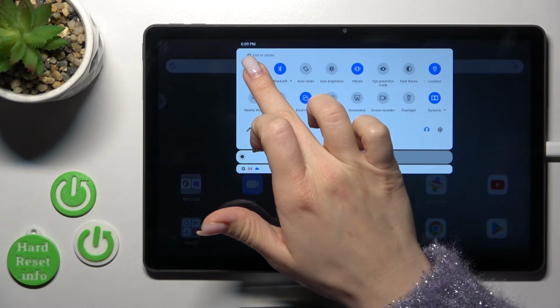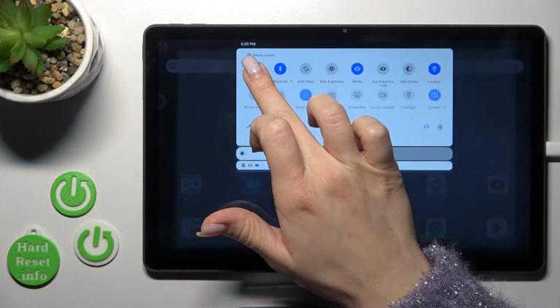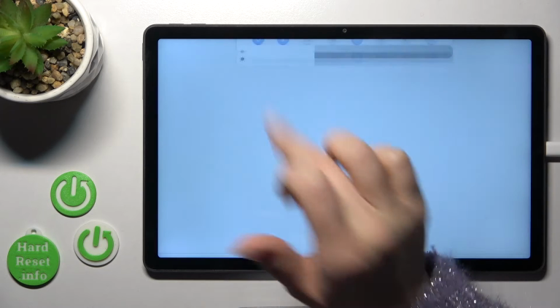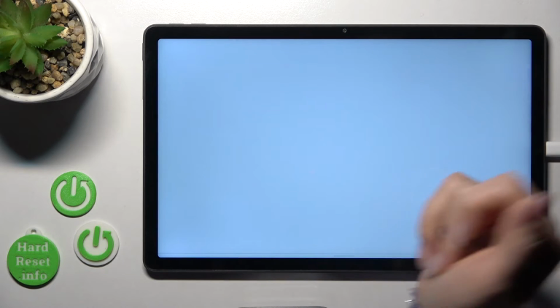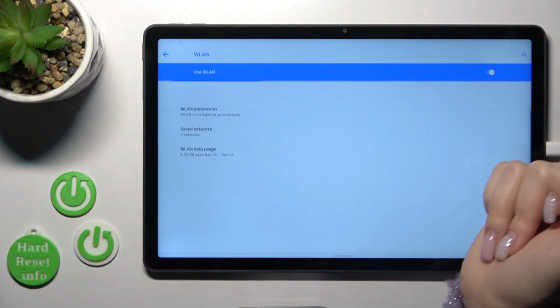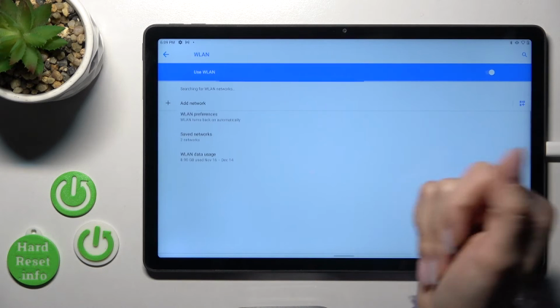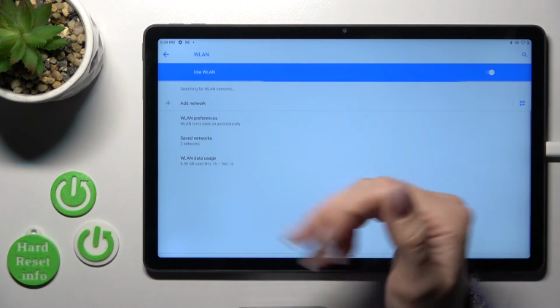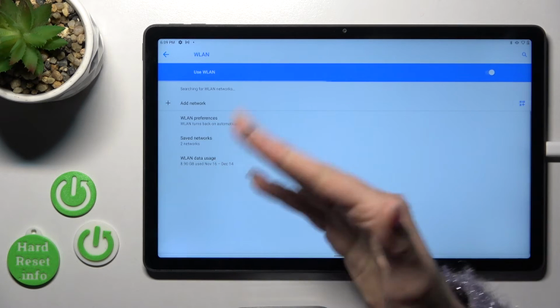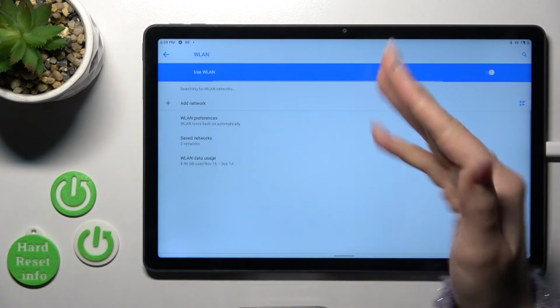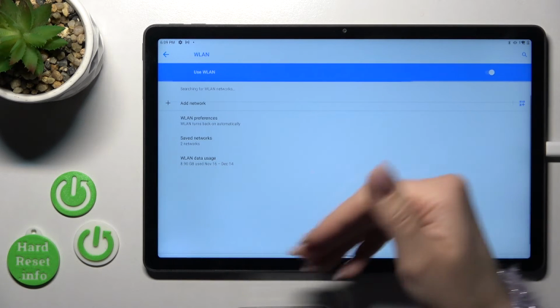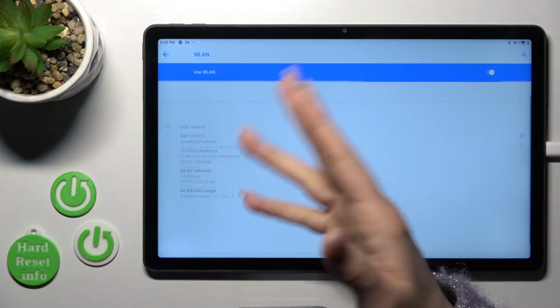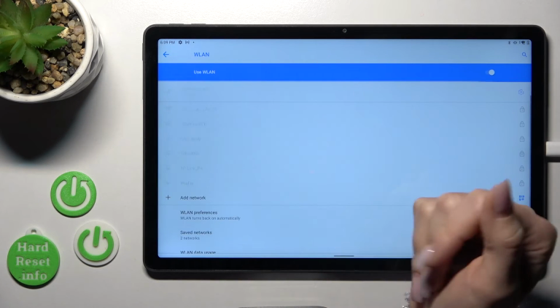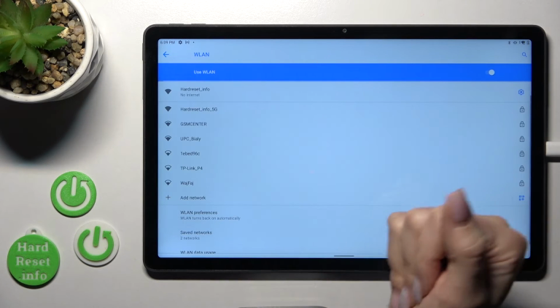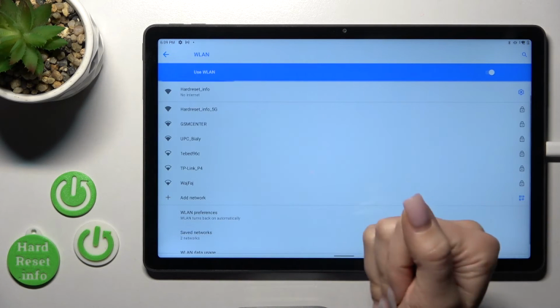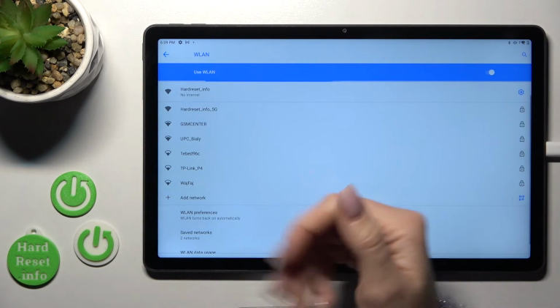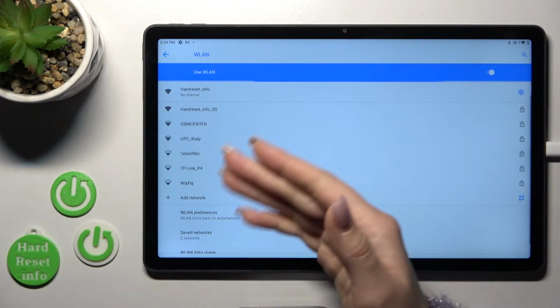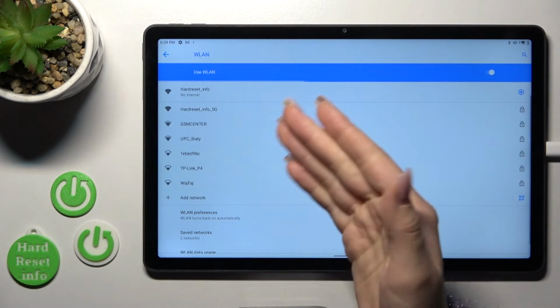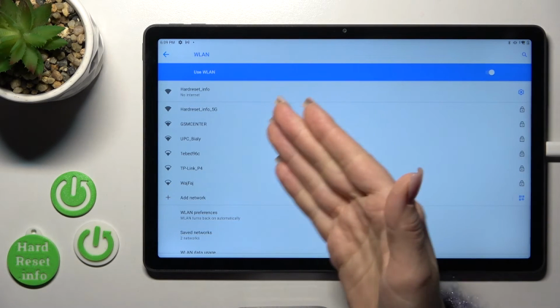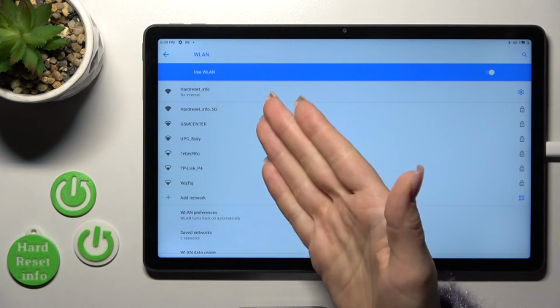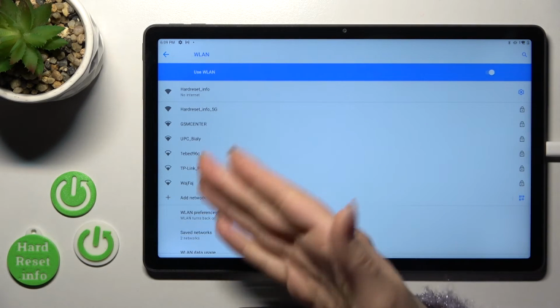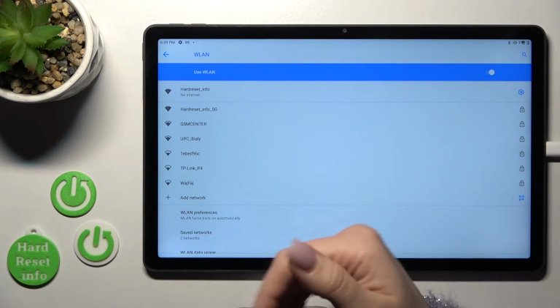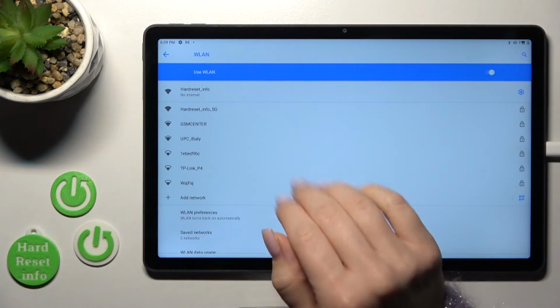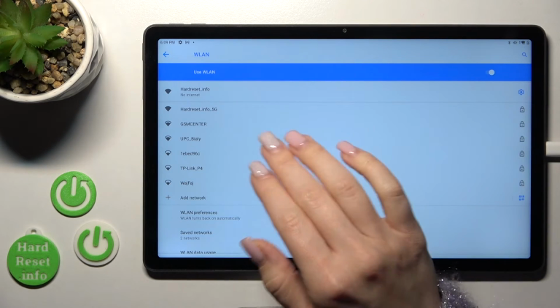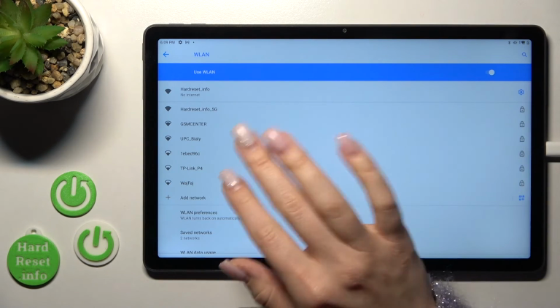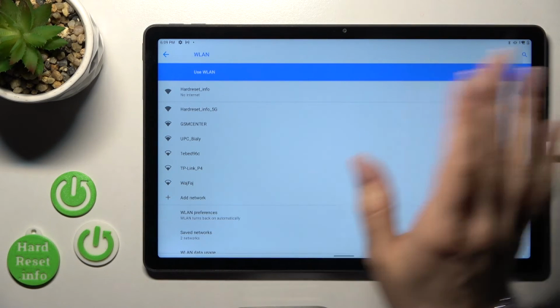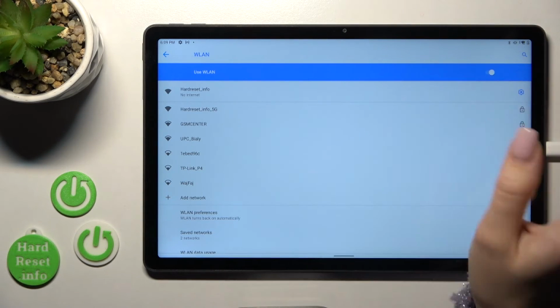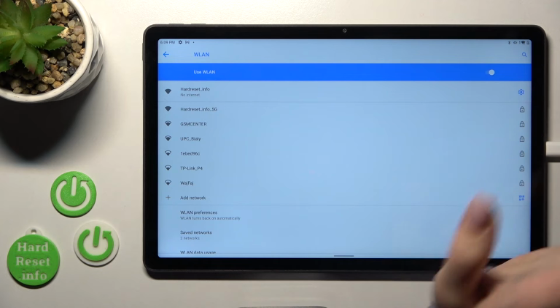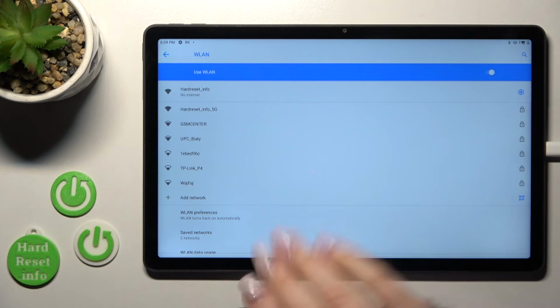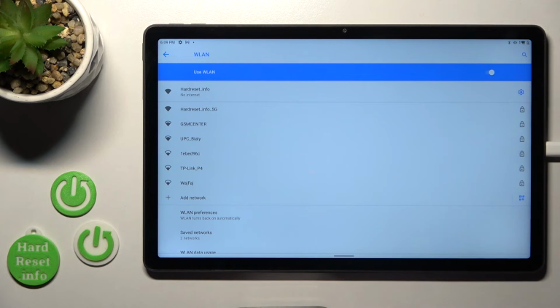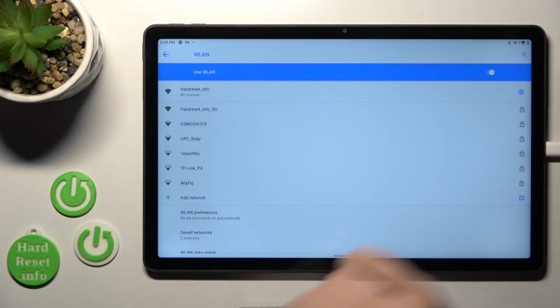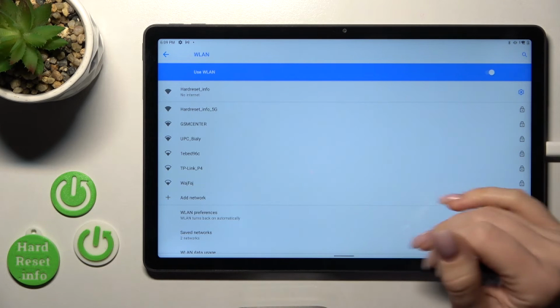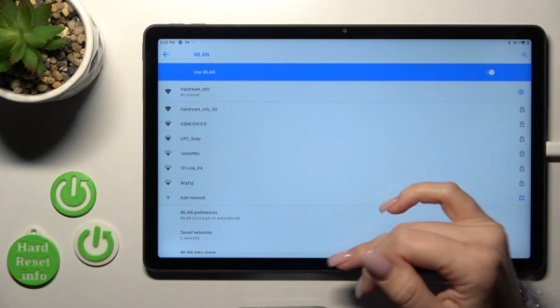Hold it for a while if you want to launch the Wi-Fi settings, and in the same way select the network, enter the password, and tap Connect.